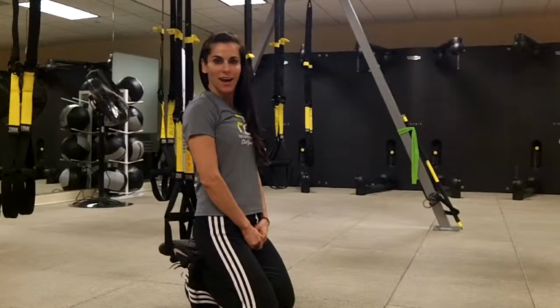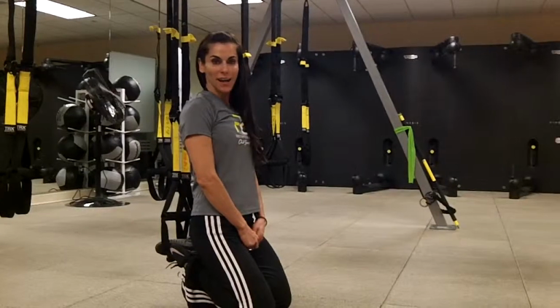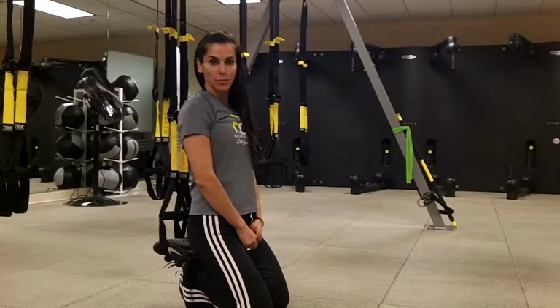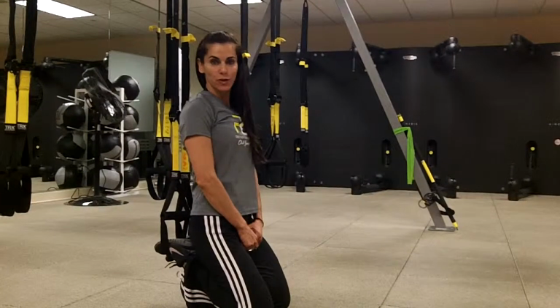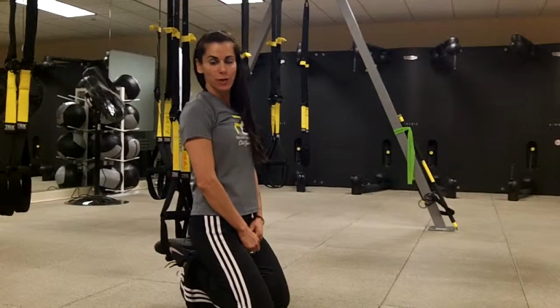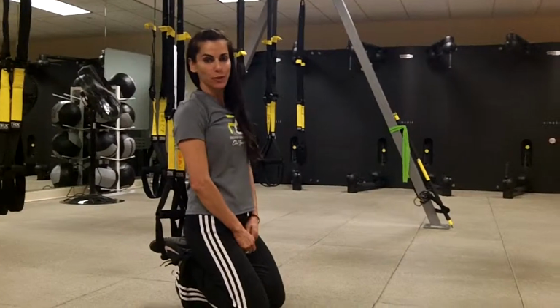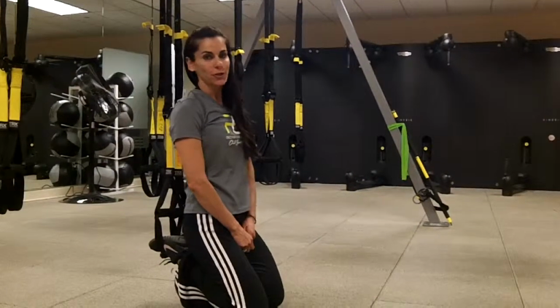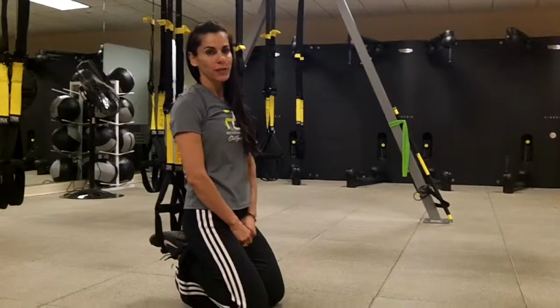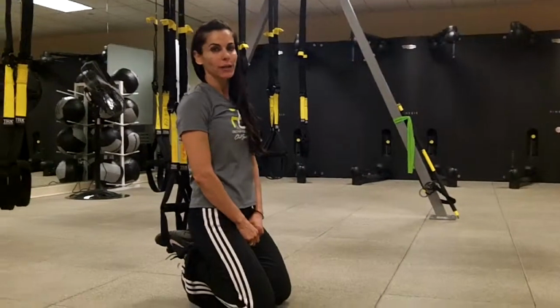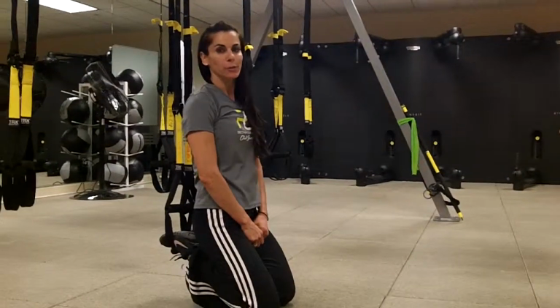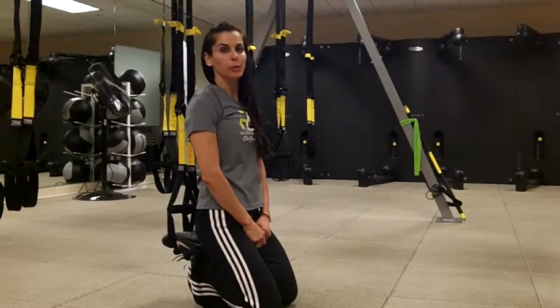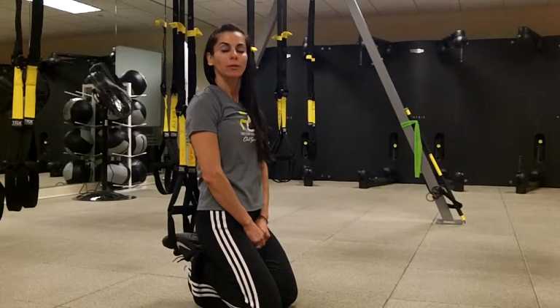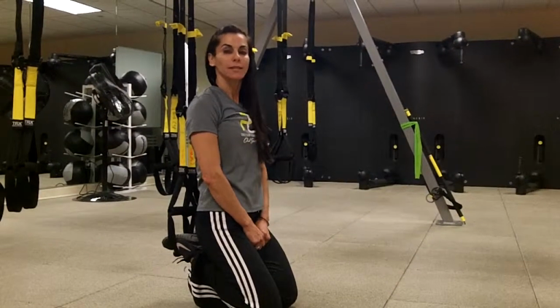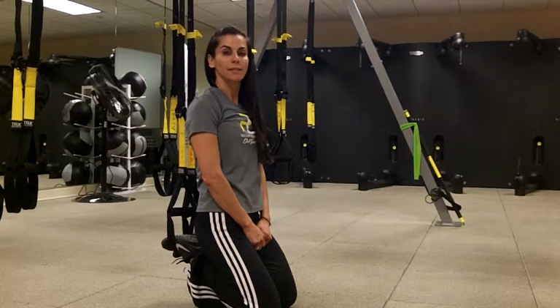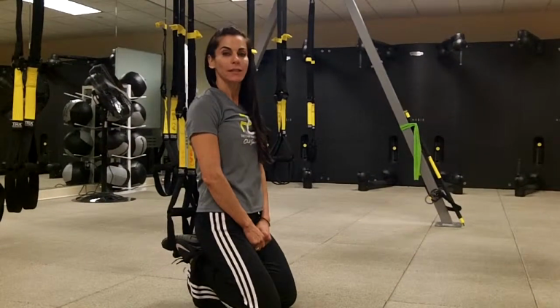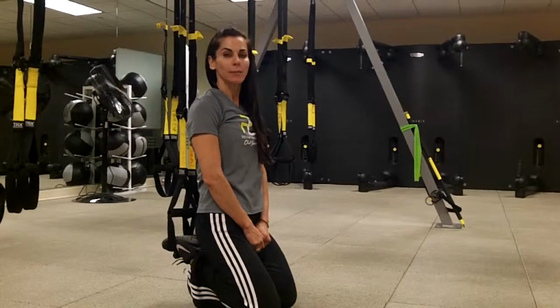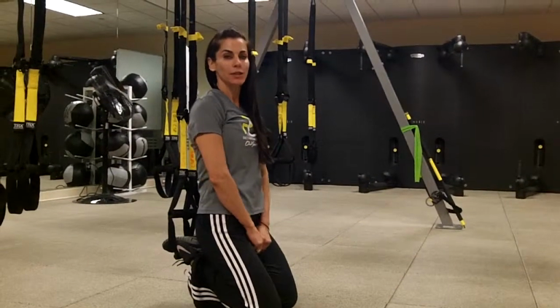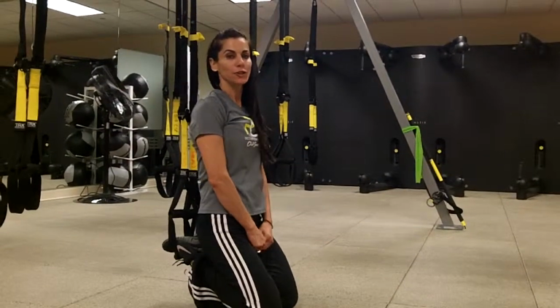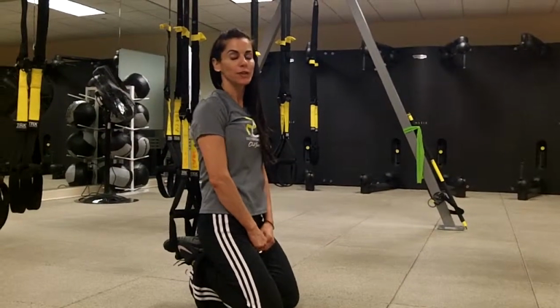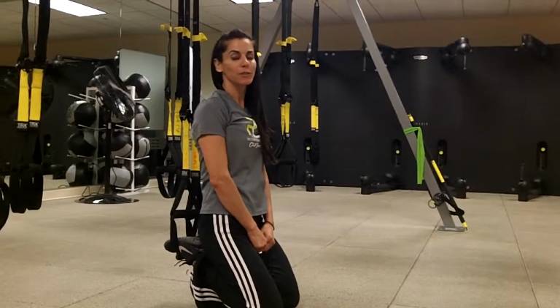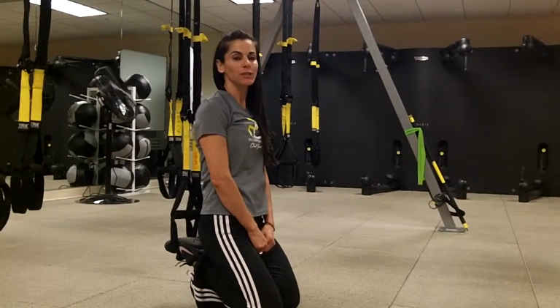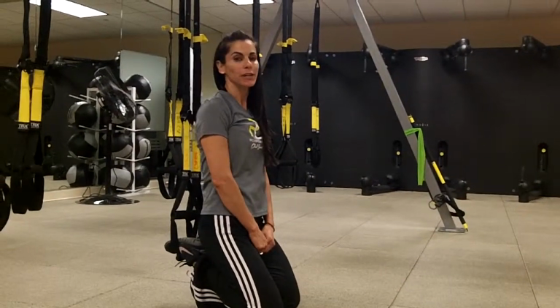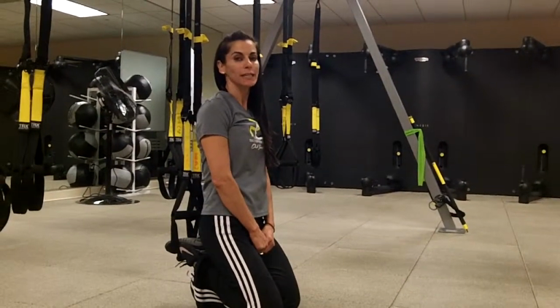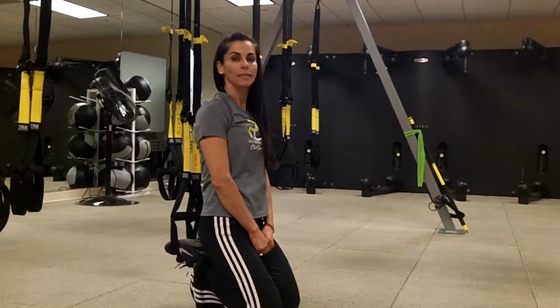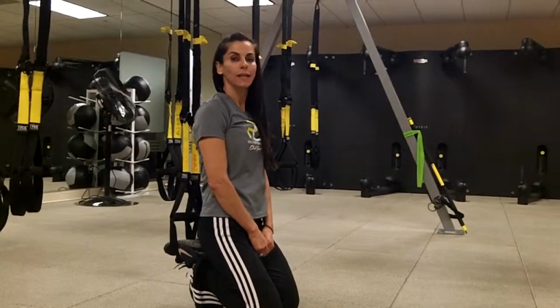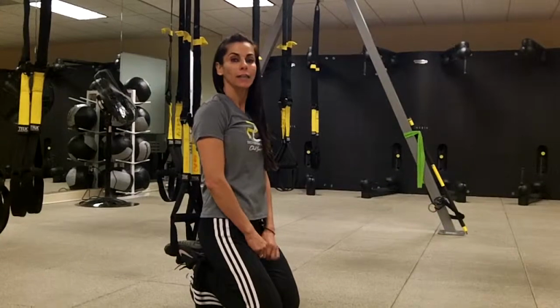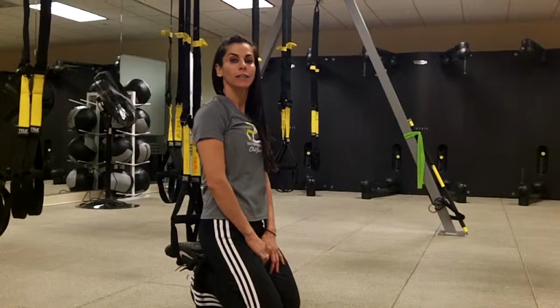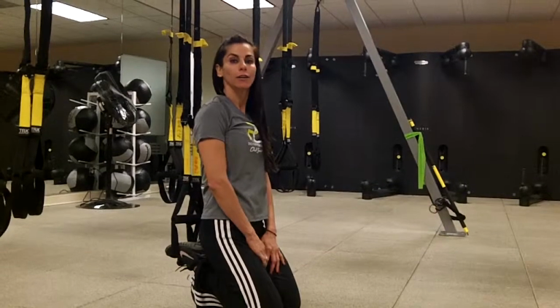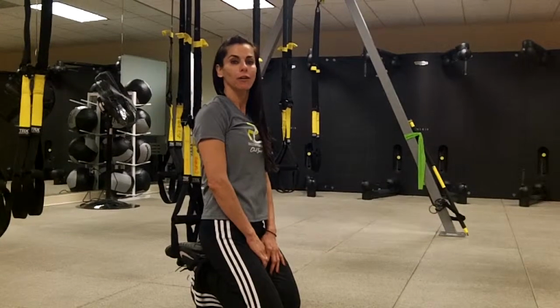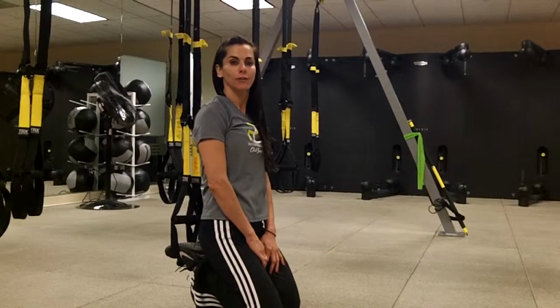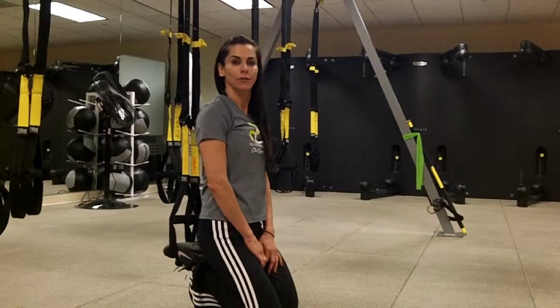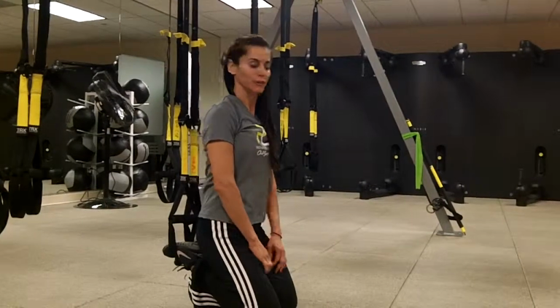Hi, I'm Mojgan, a personal trainer at Club Sport in Pleasanton, and I'm here to demonstrate a knee tuck on the TRX for you.